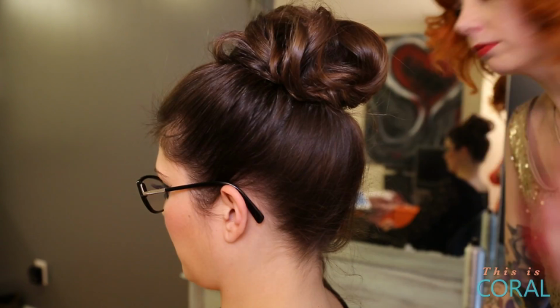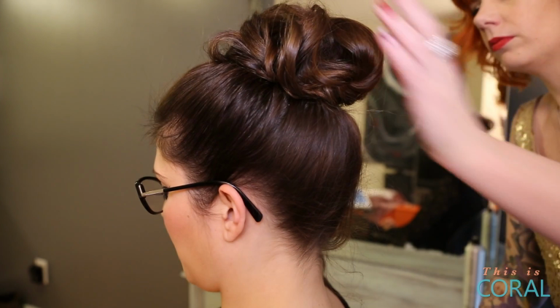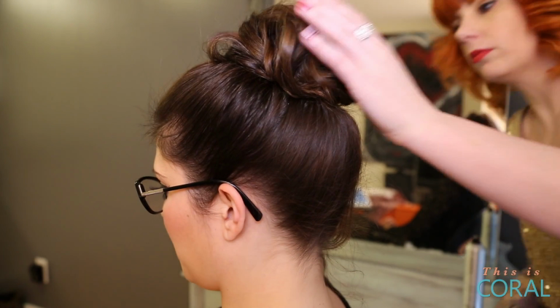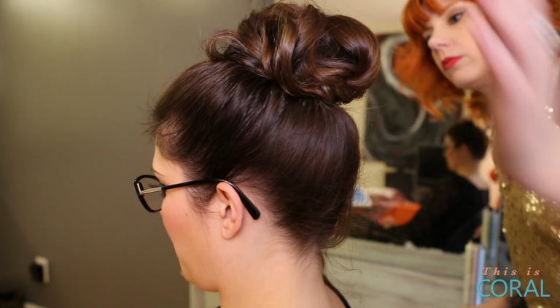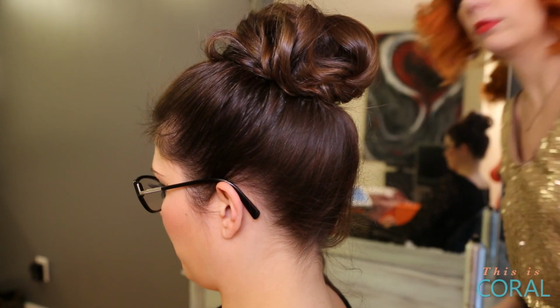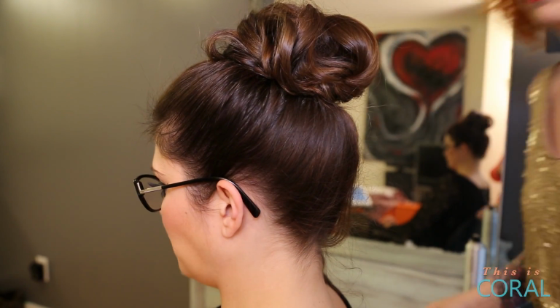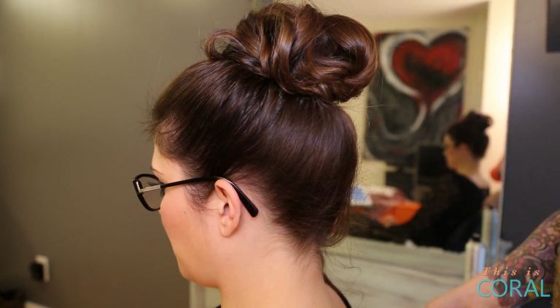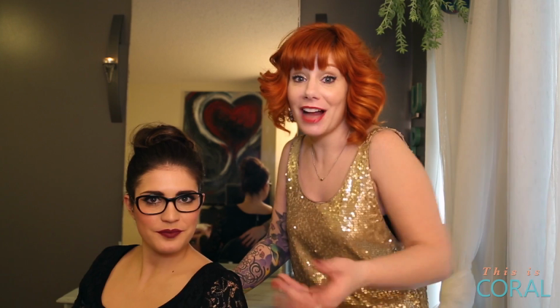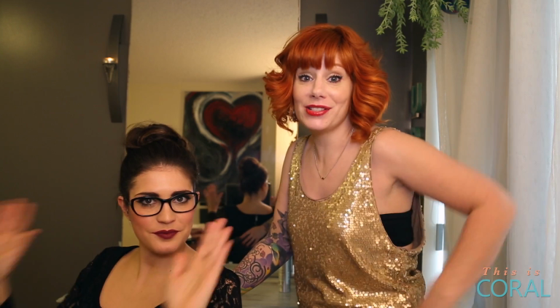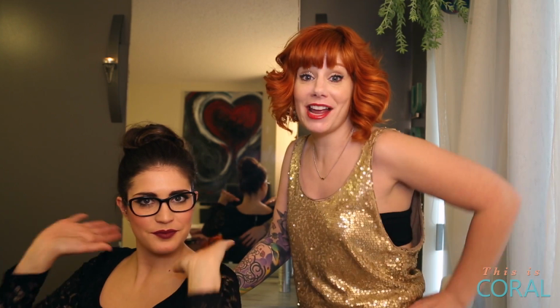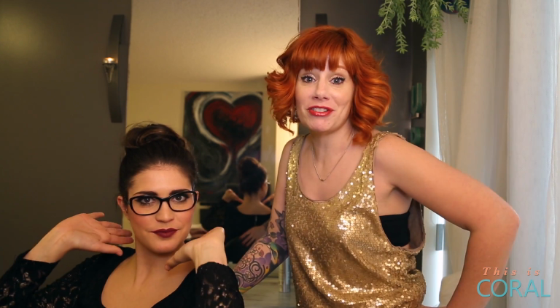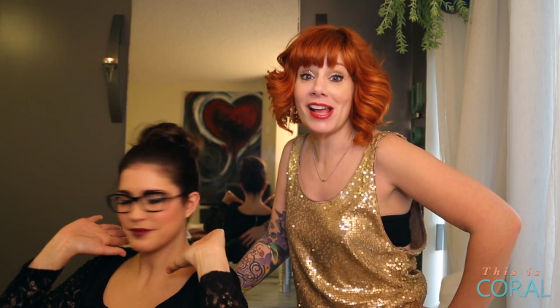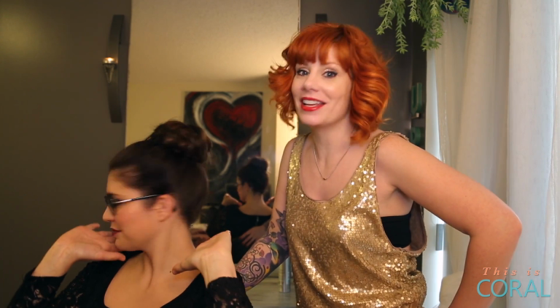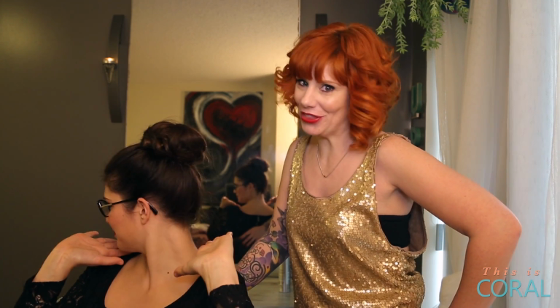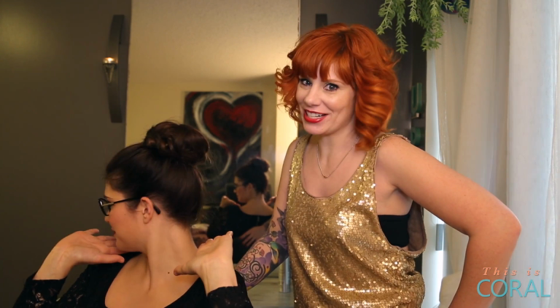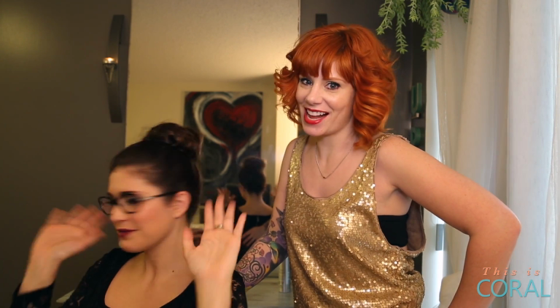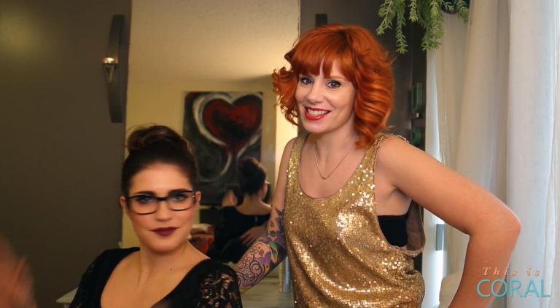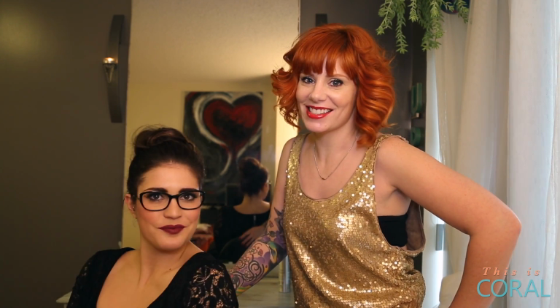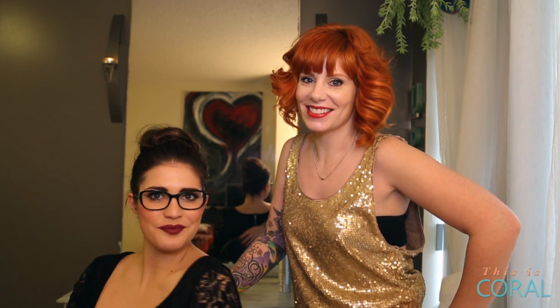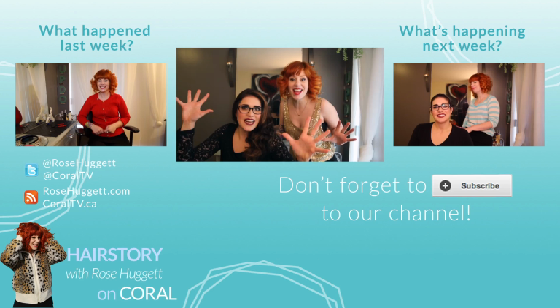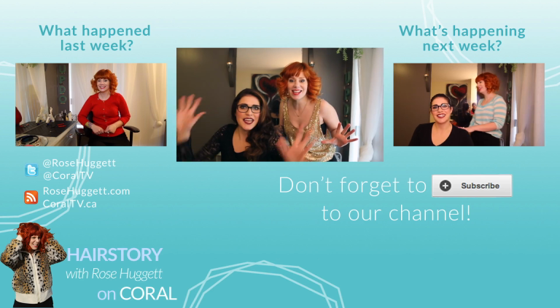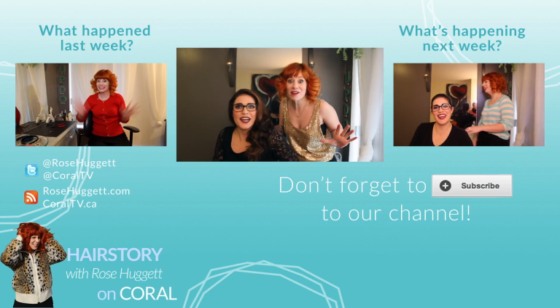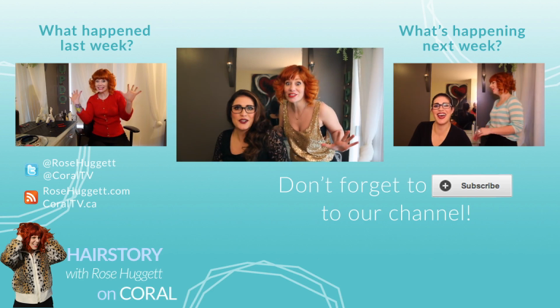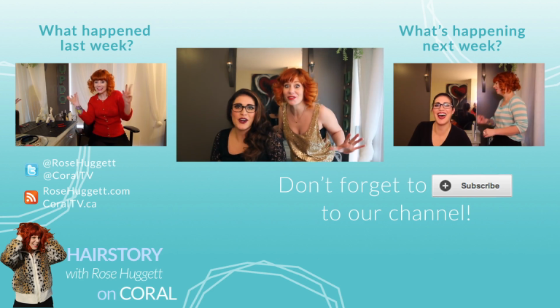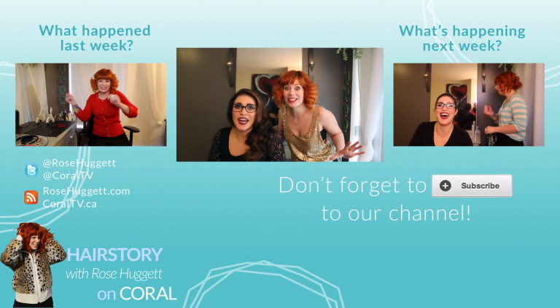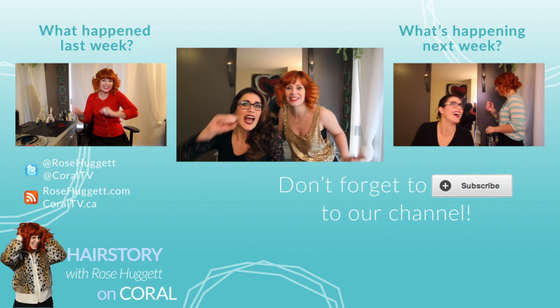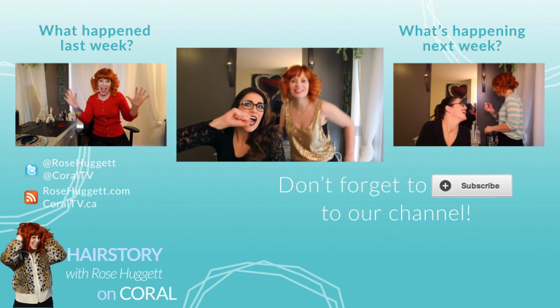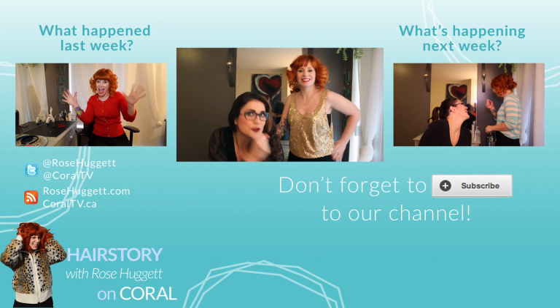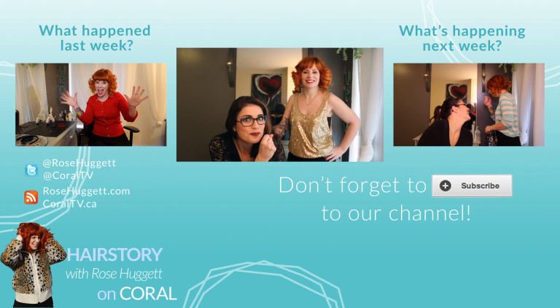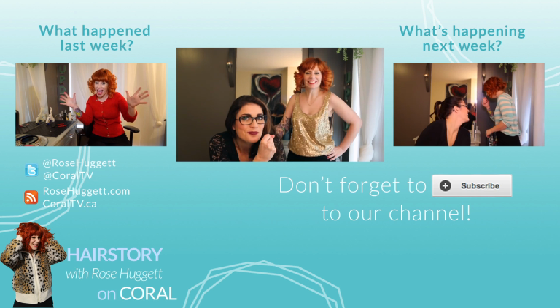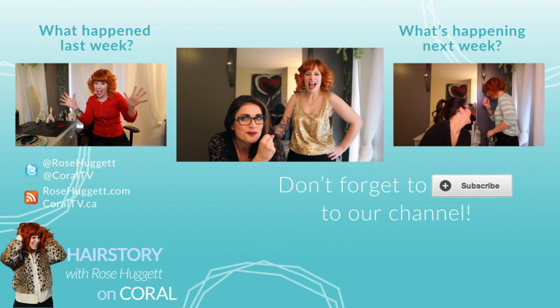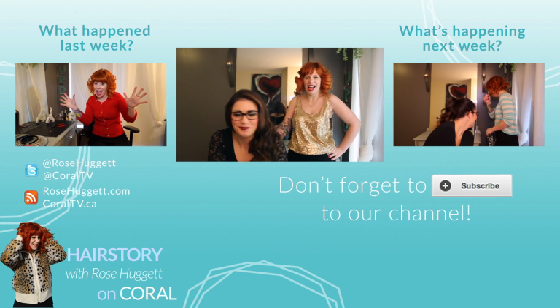And there you have it — how to use a hair donut in 30 seconds. Subscribe if you like delicious donut treats.